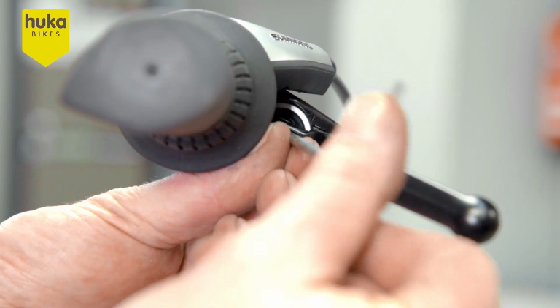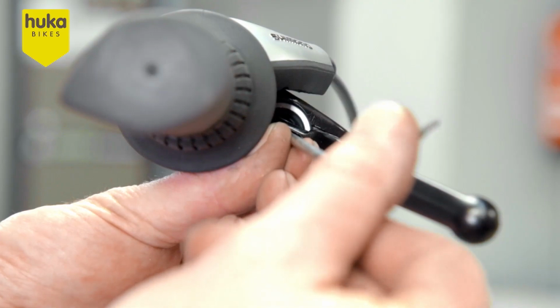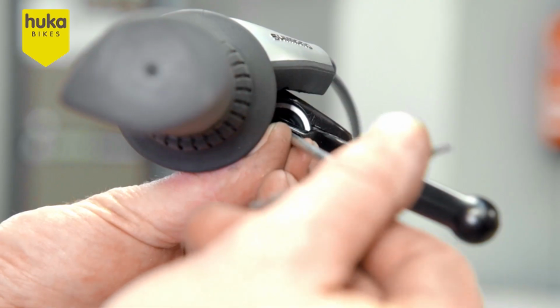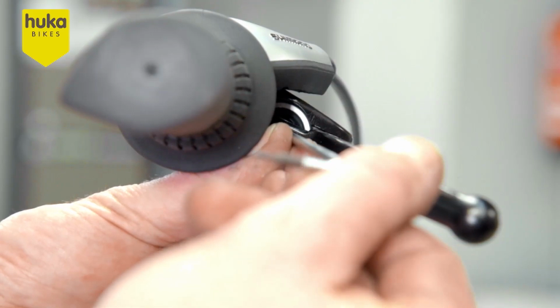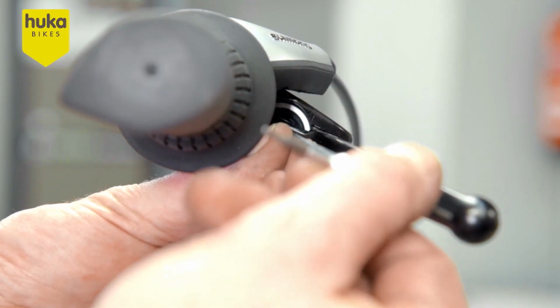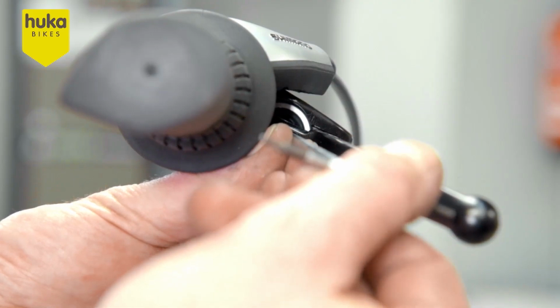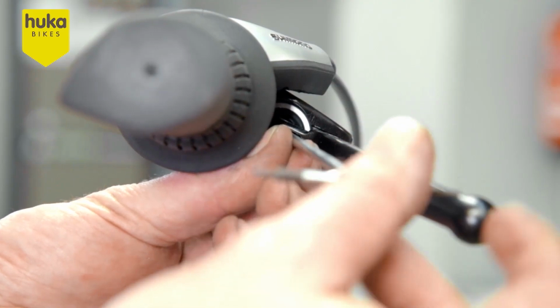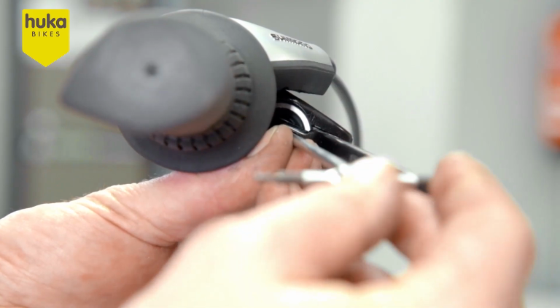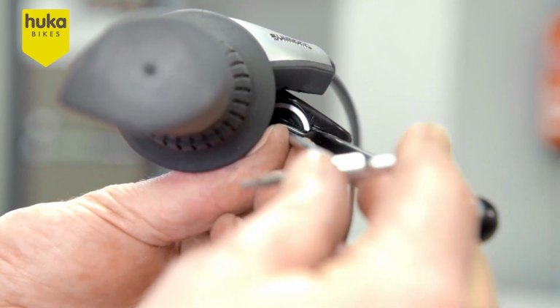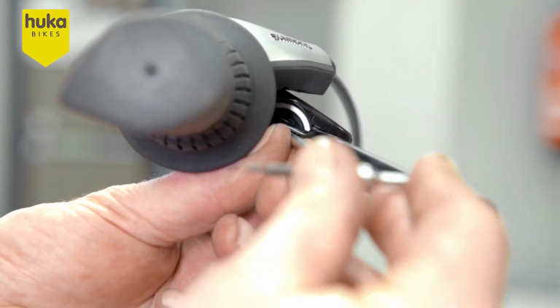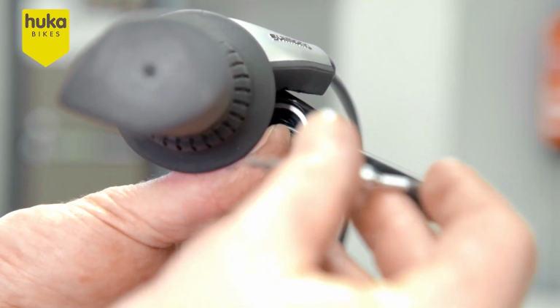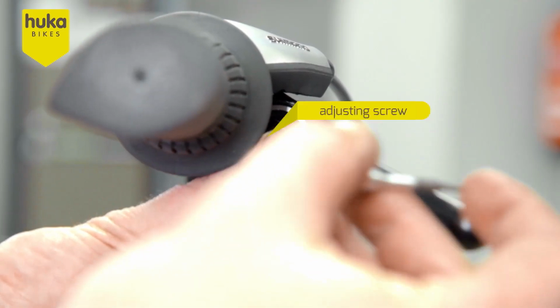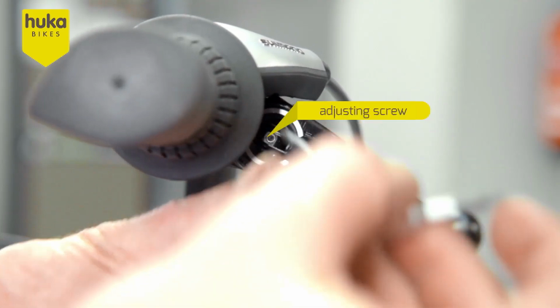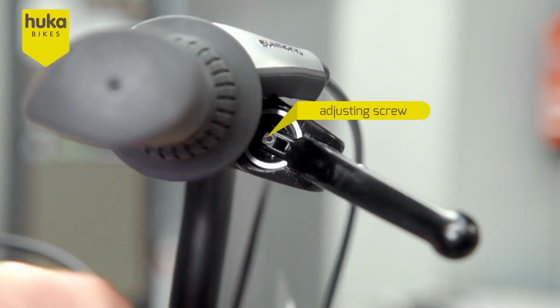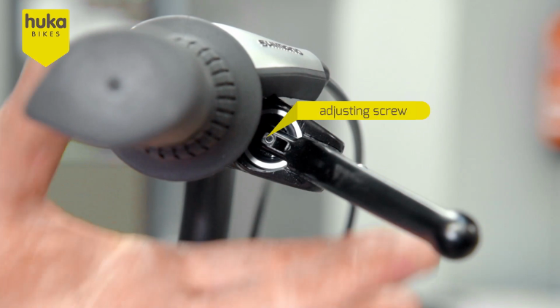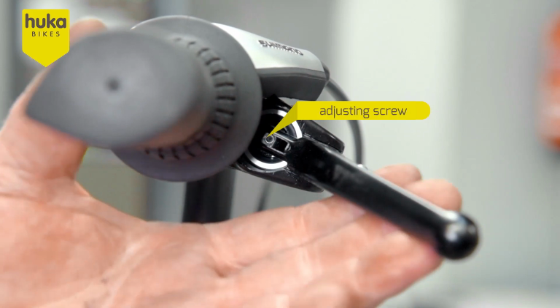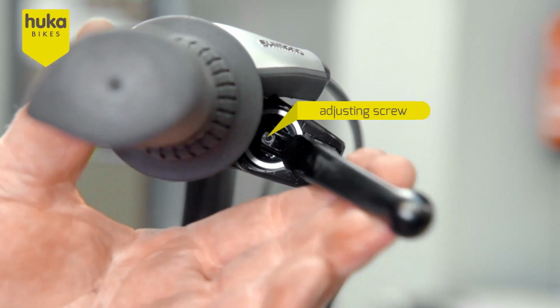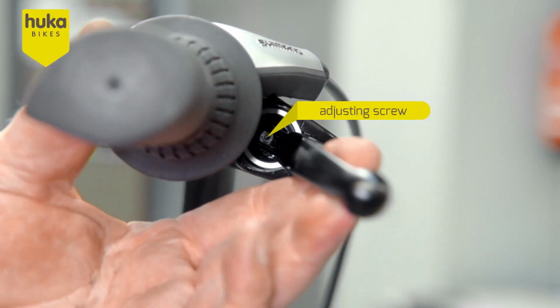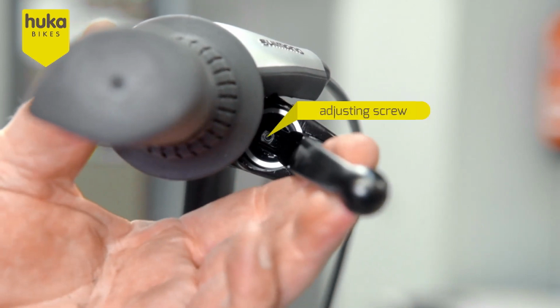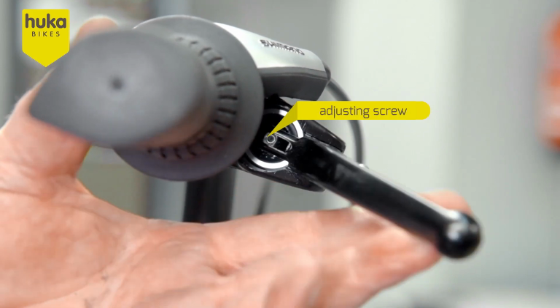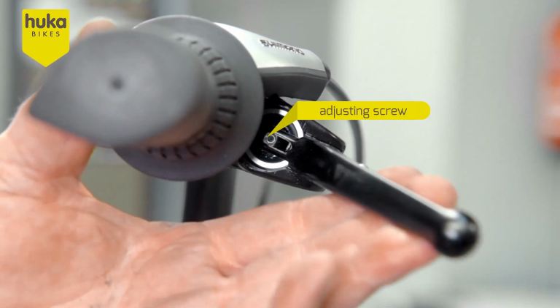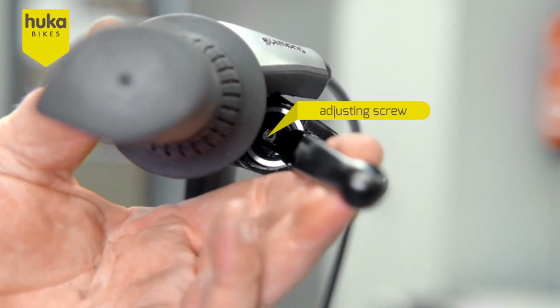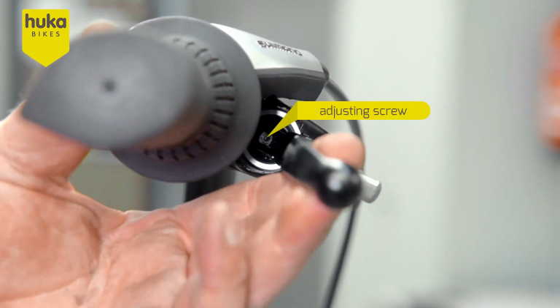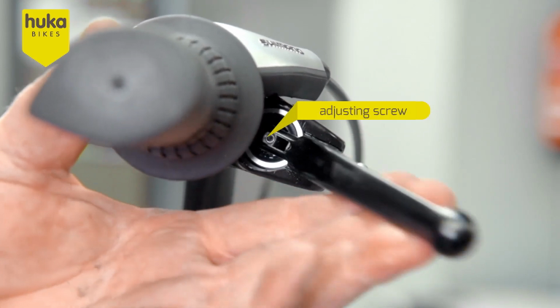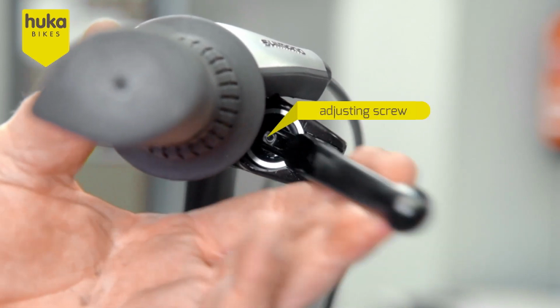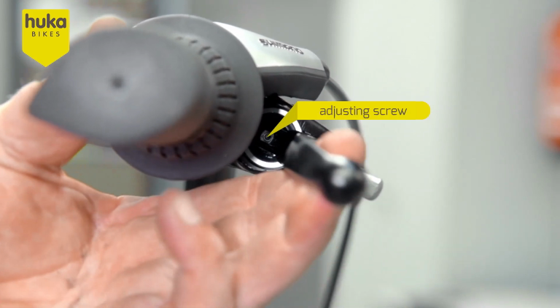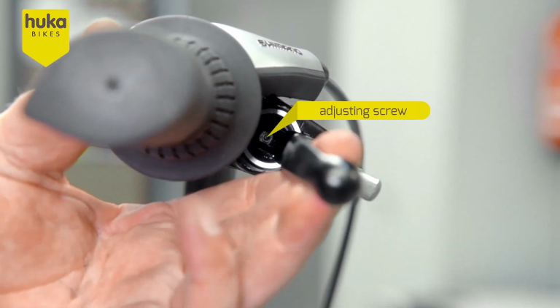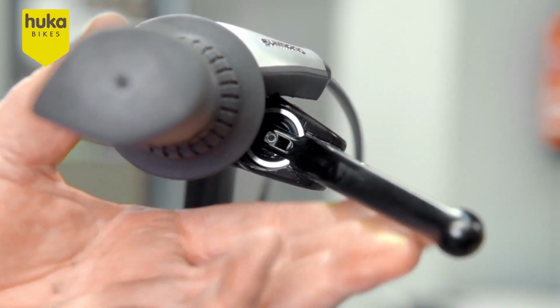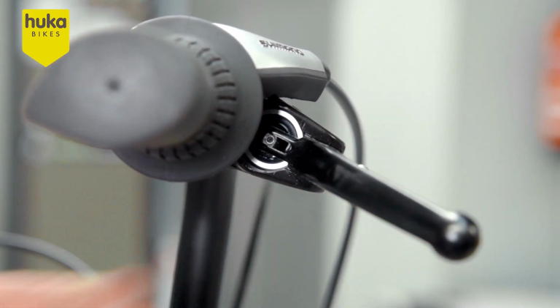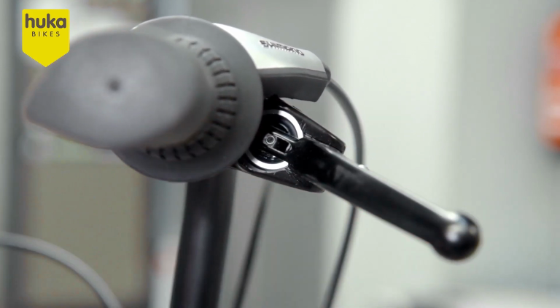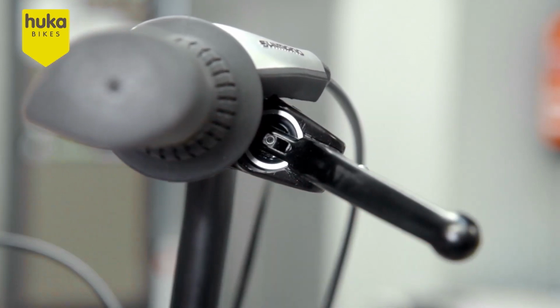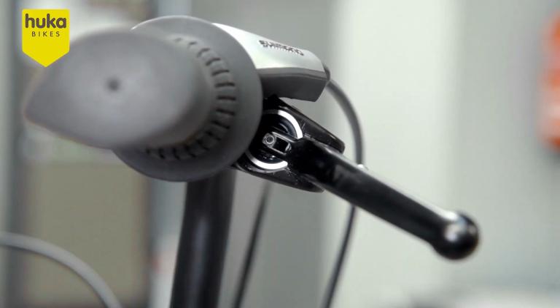For fine adjustment, you can turn the adjusting screw on the inside with the brake lever in or out.